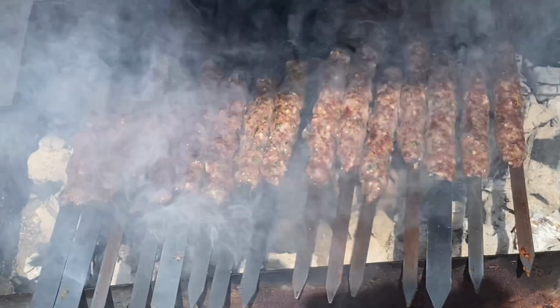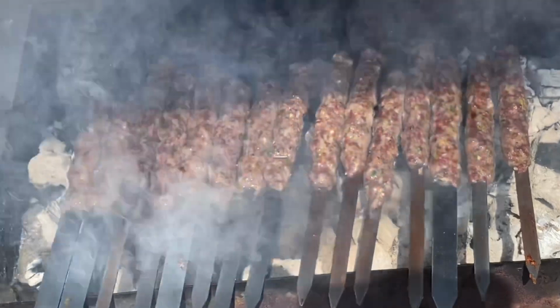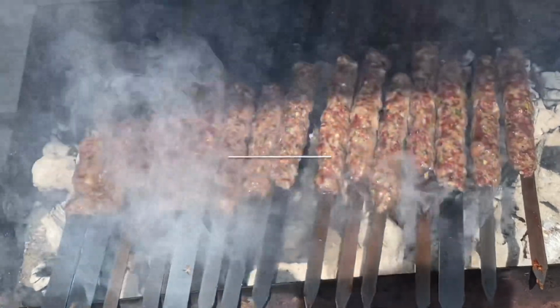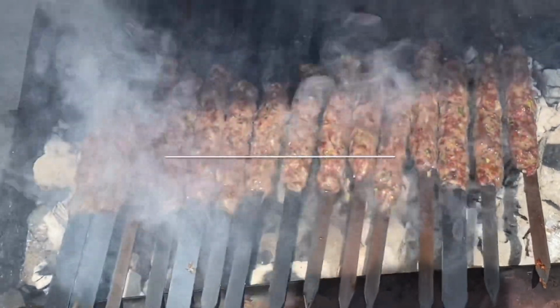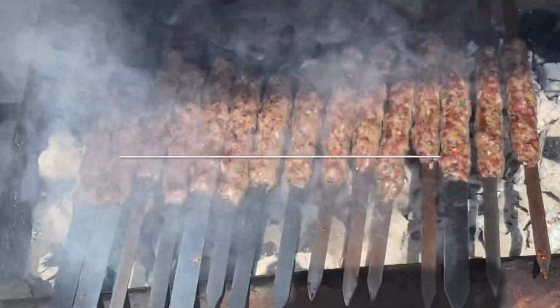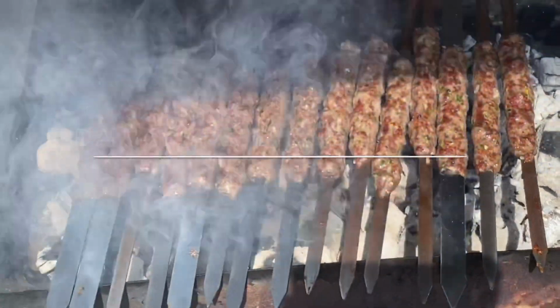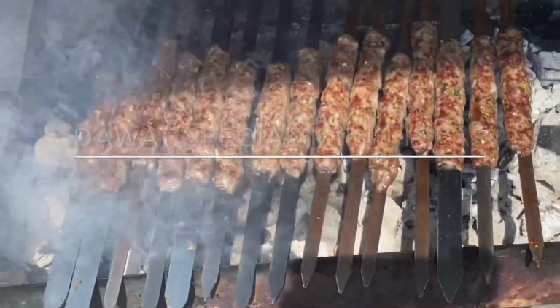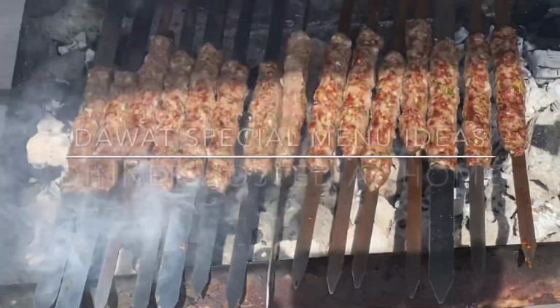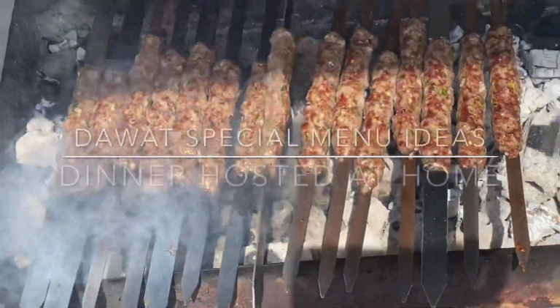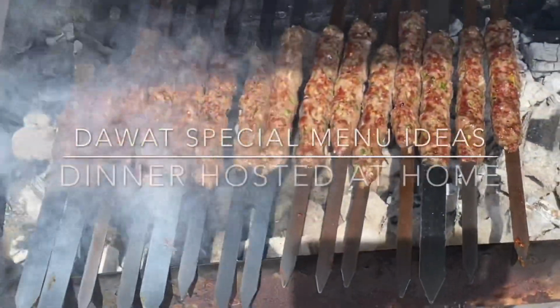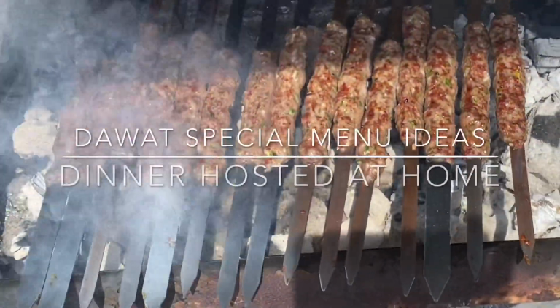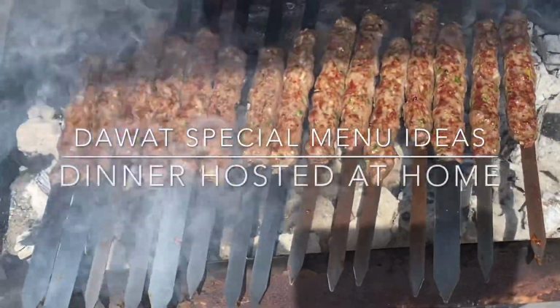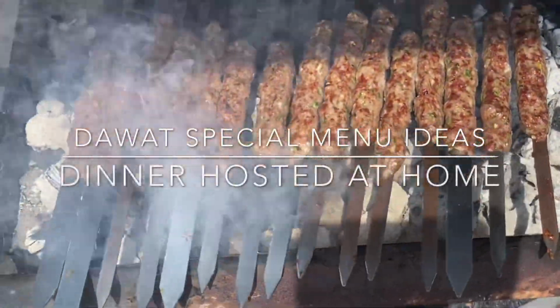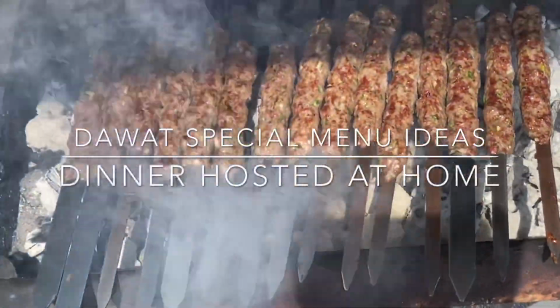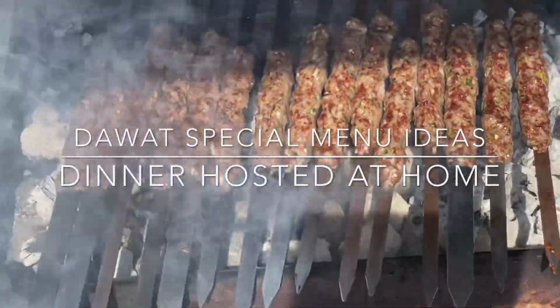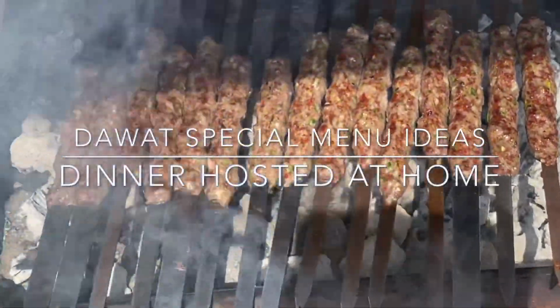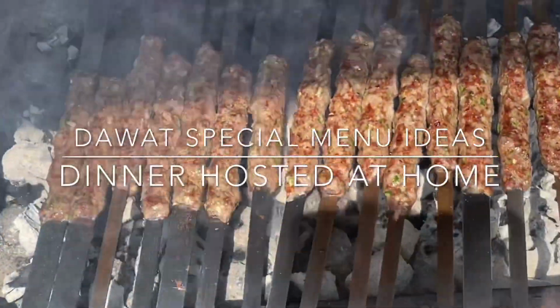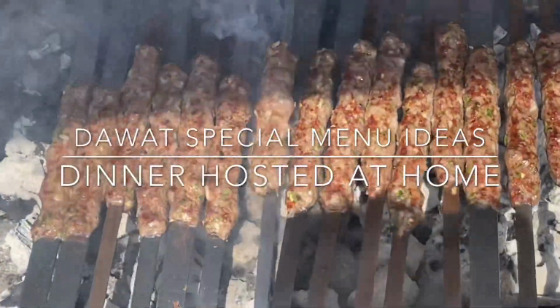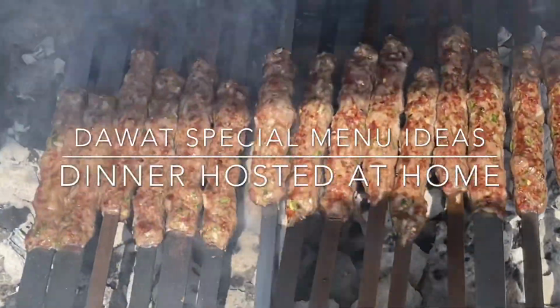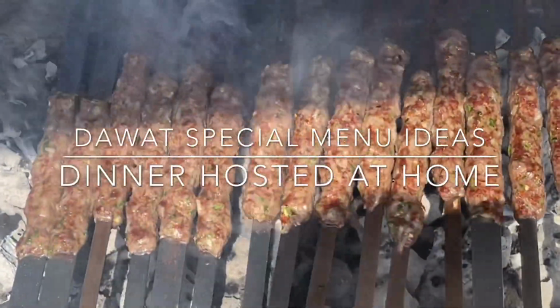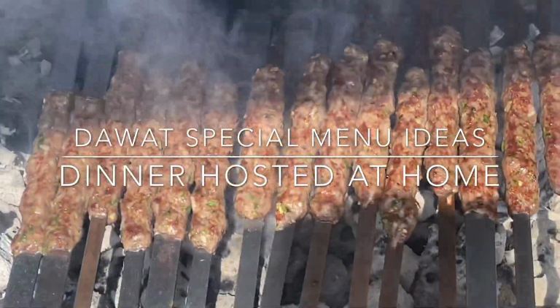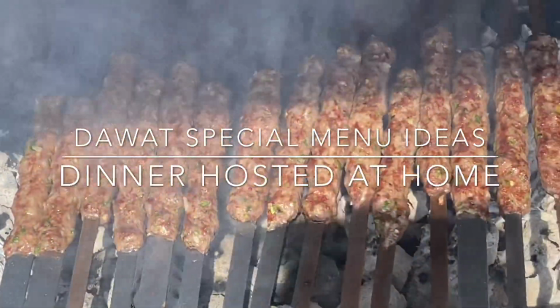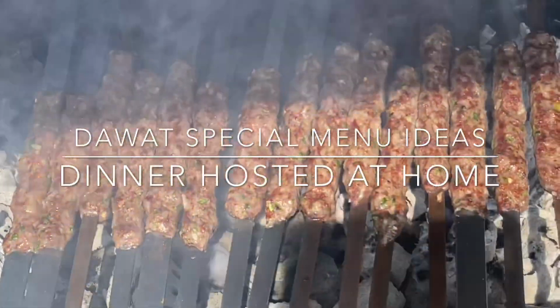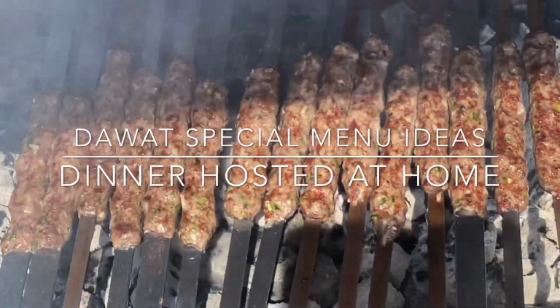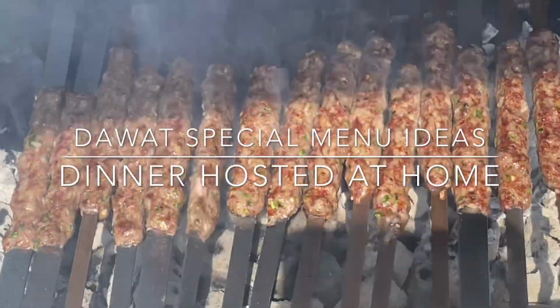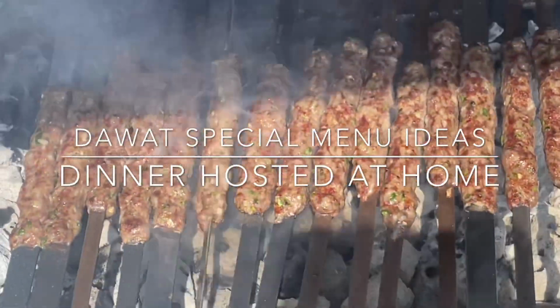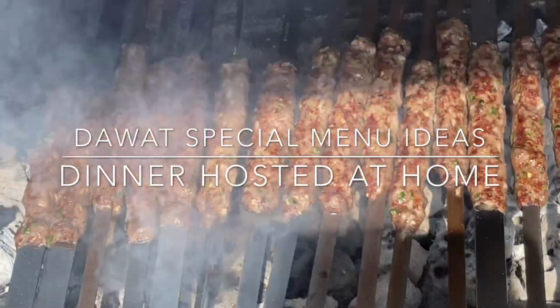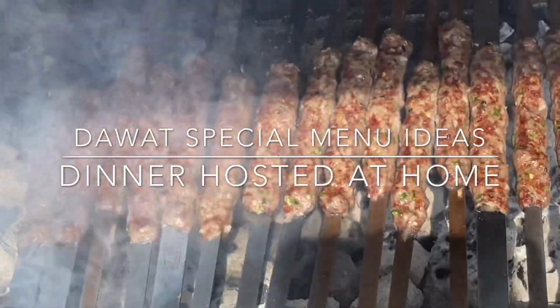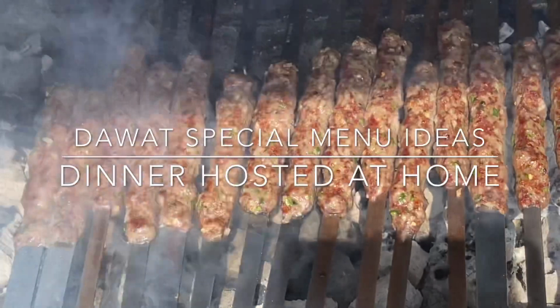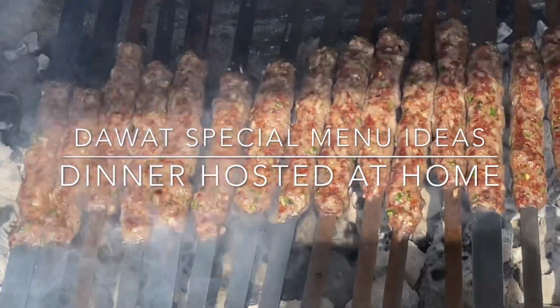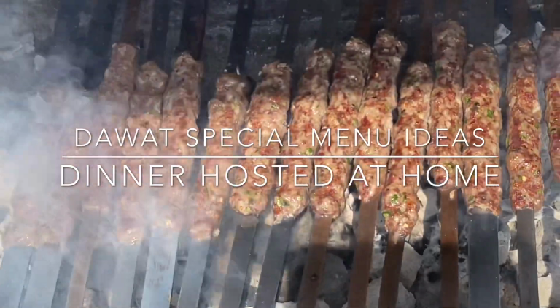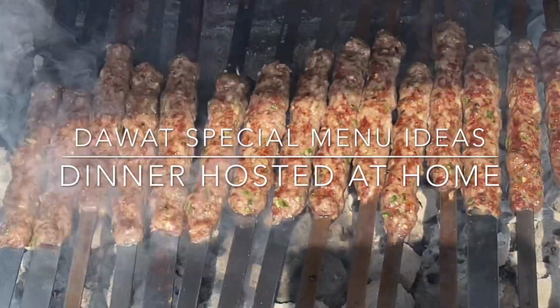Look at the color and aroma — it is unbelievable.